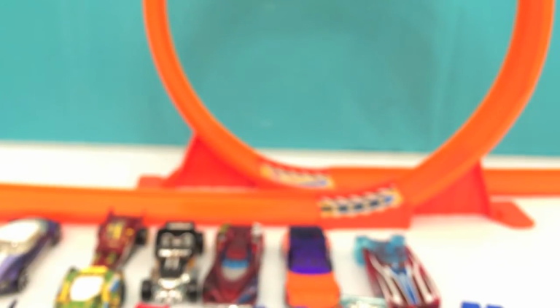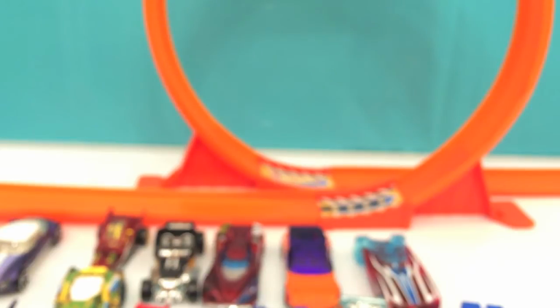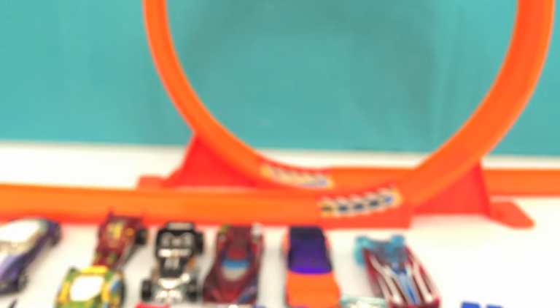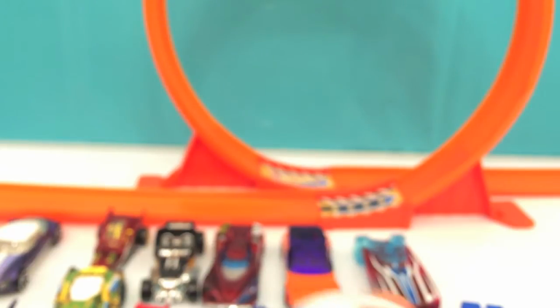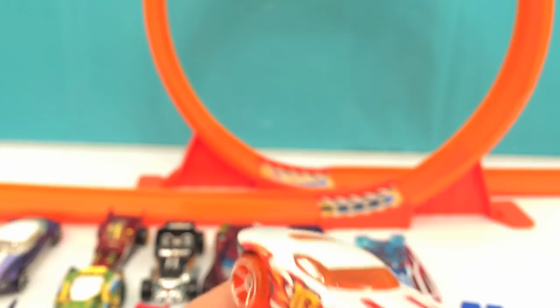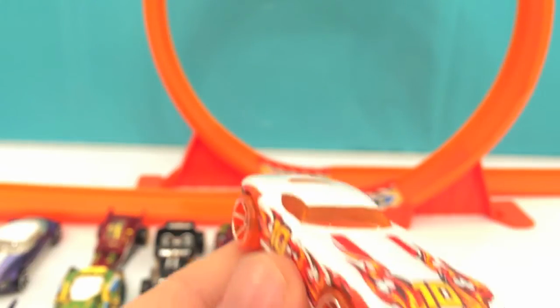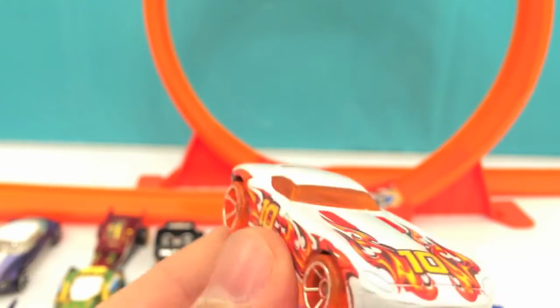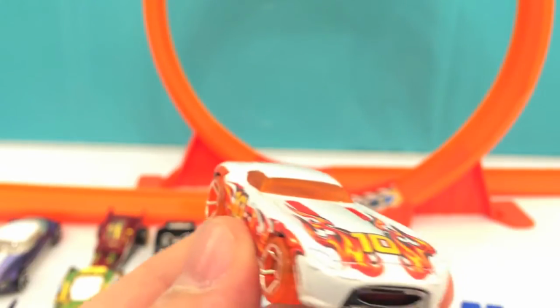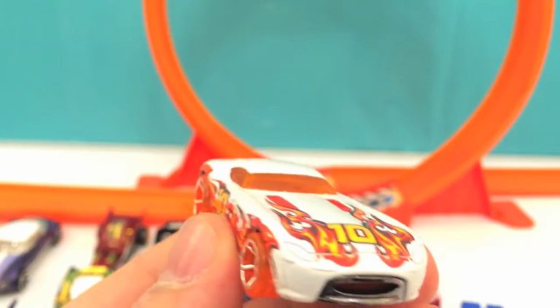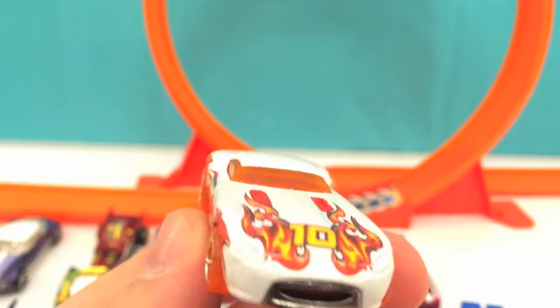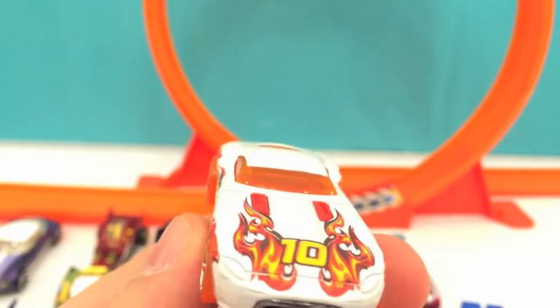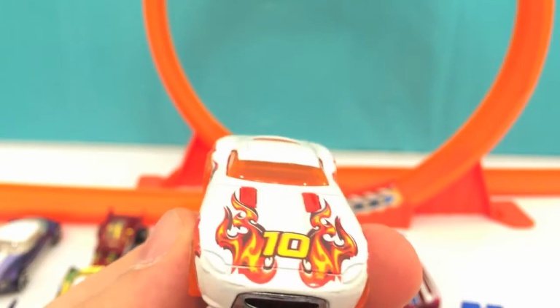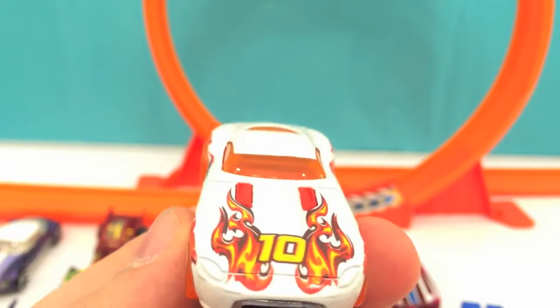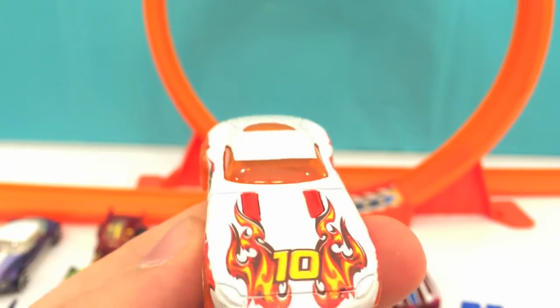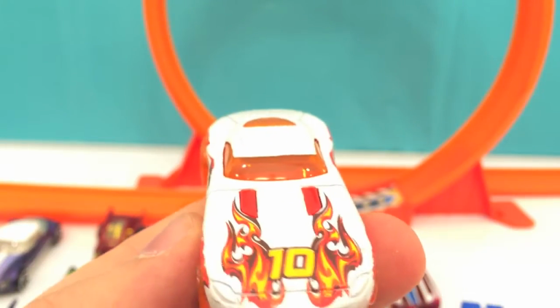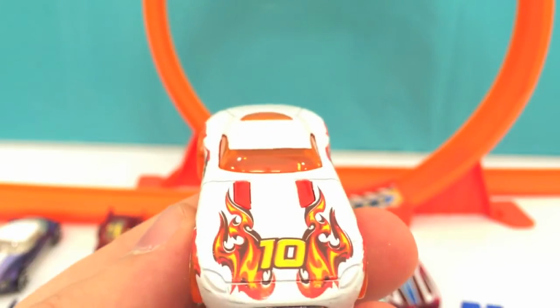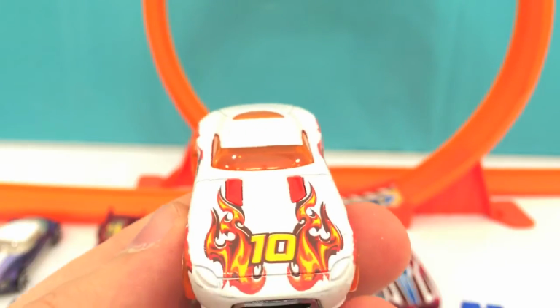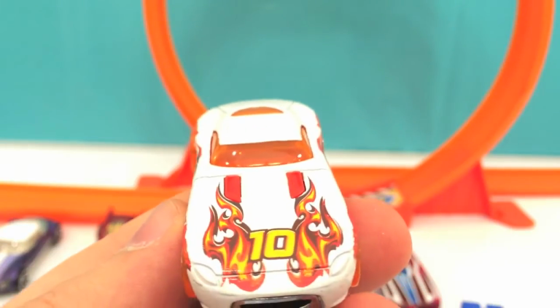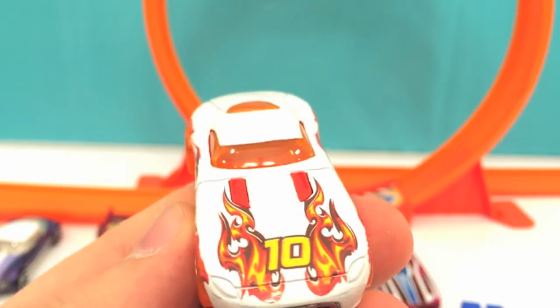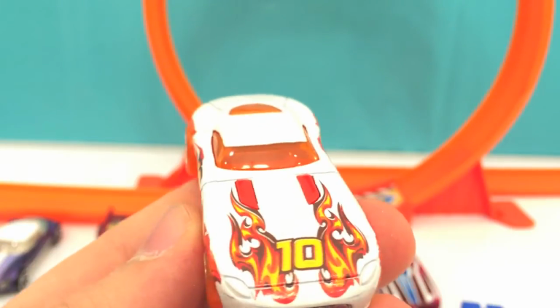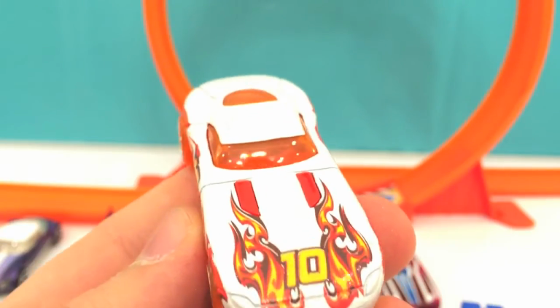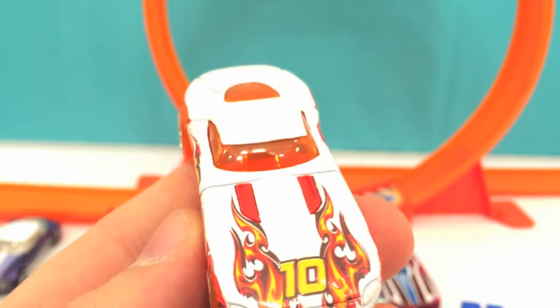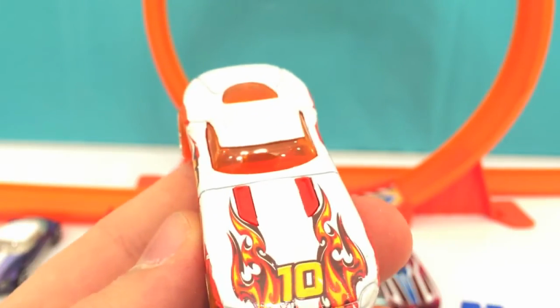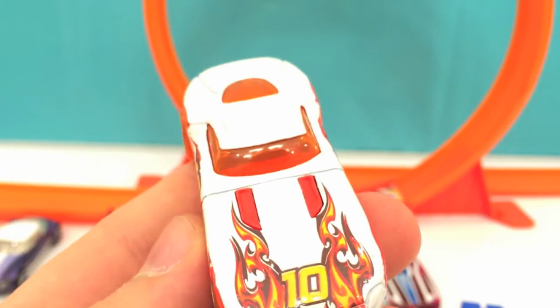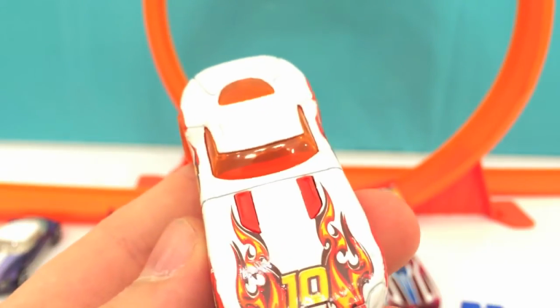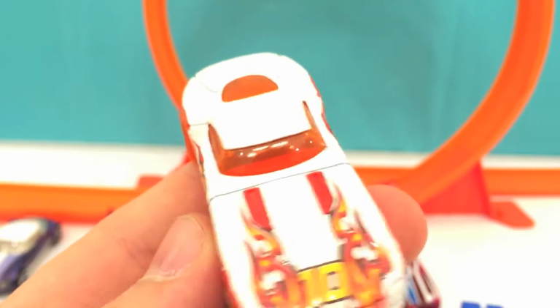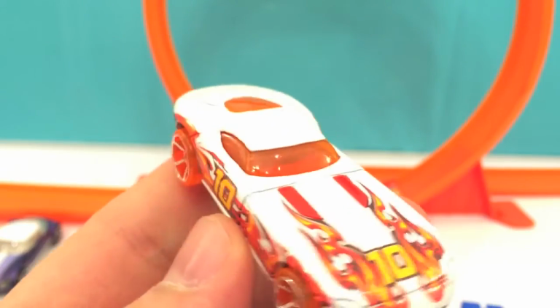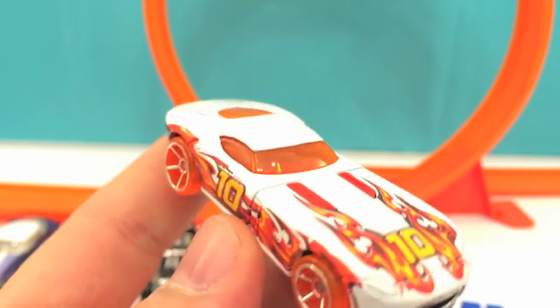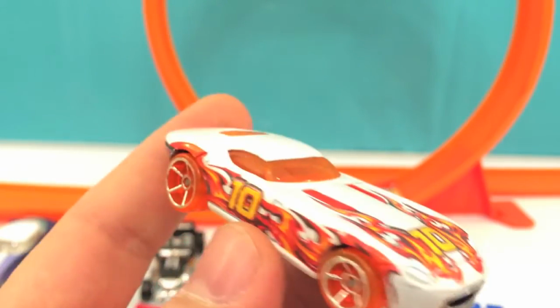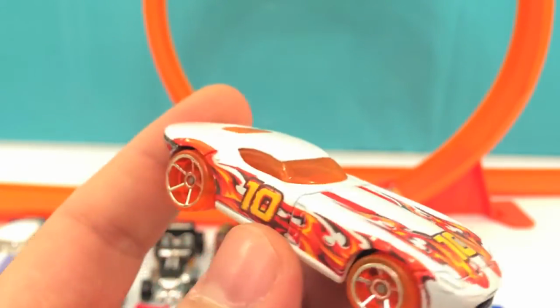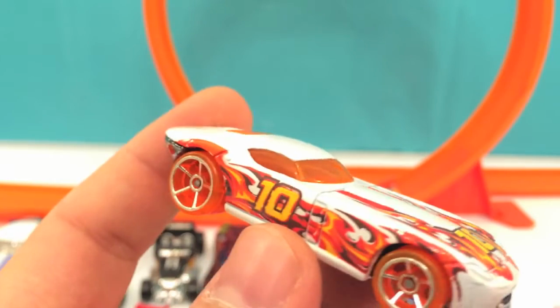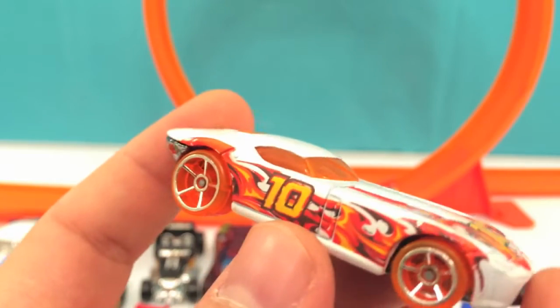Here comes another race car, another Hot Wheel. It's number 10, all white and orange.